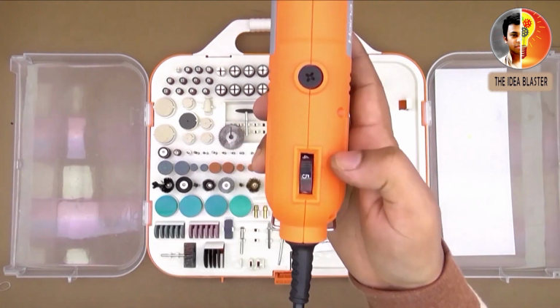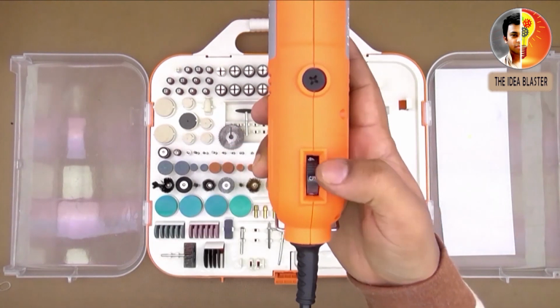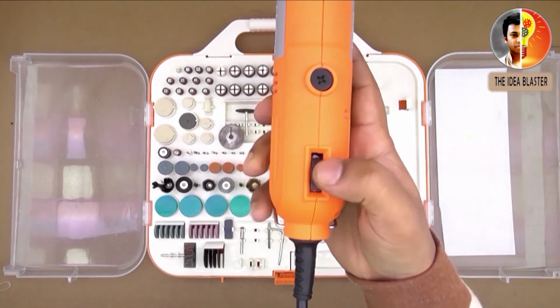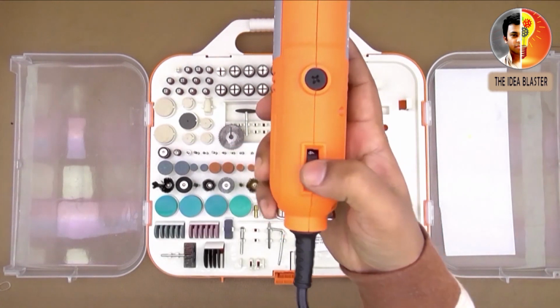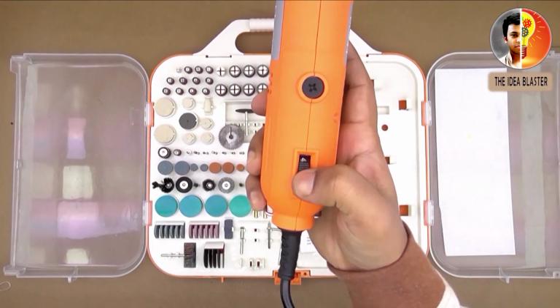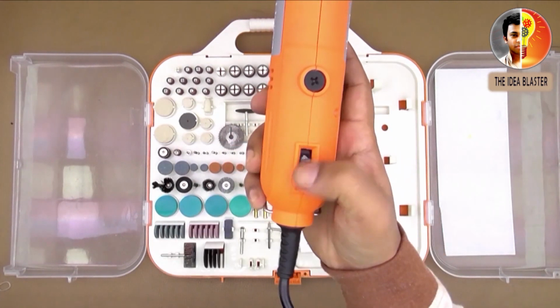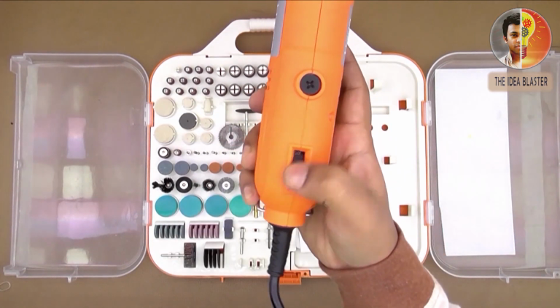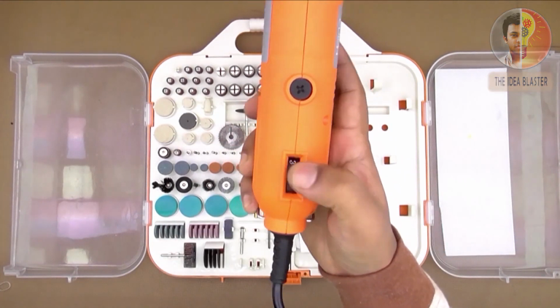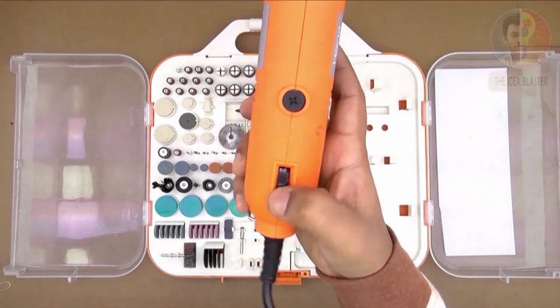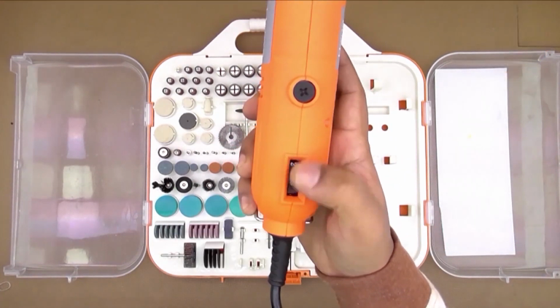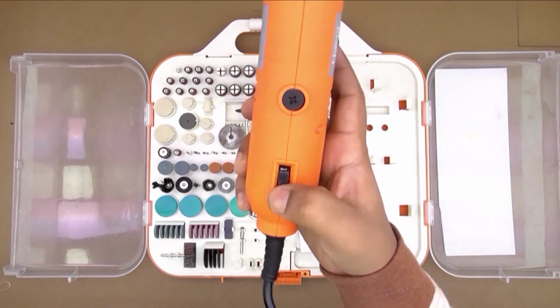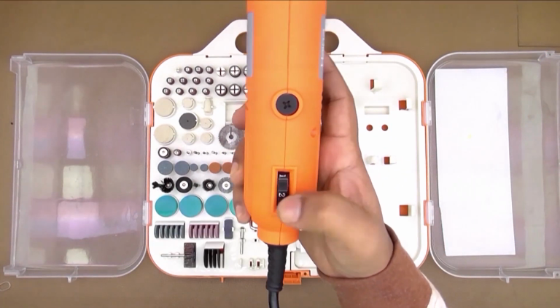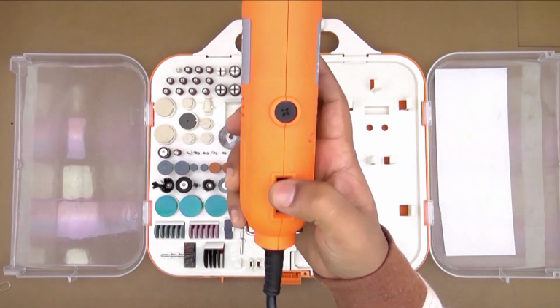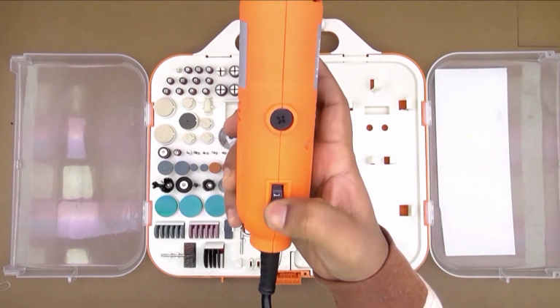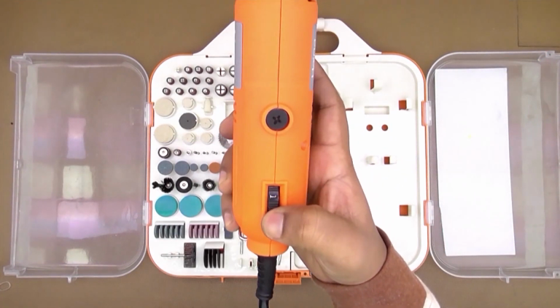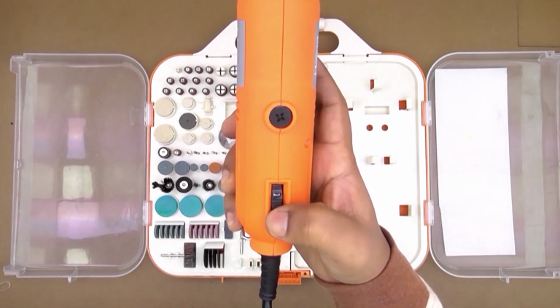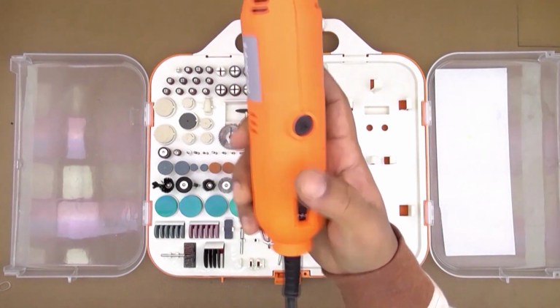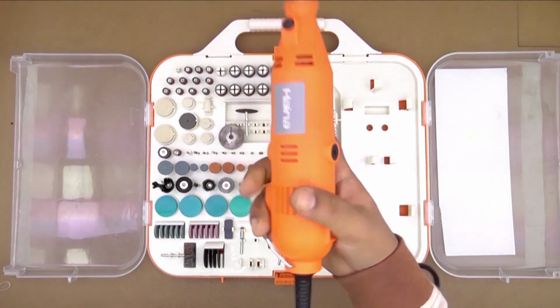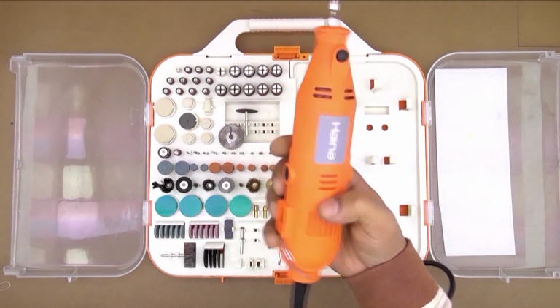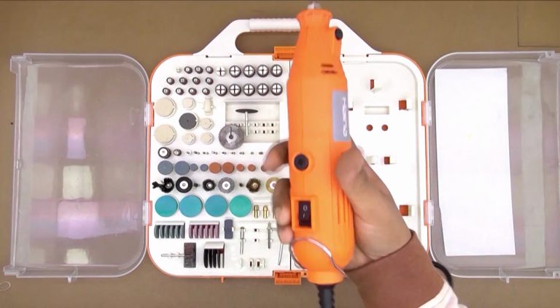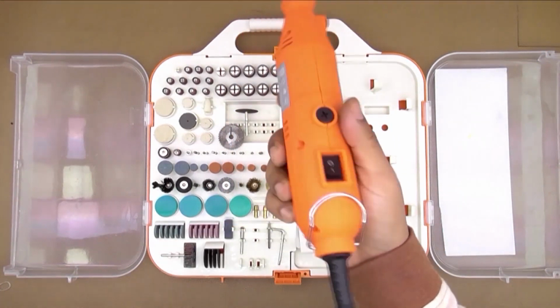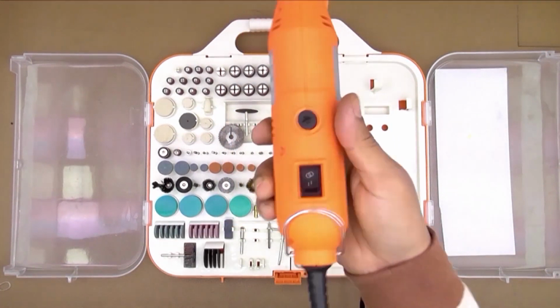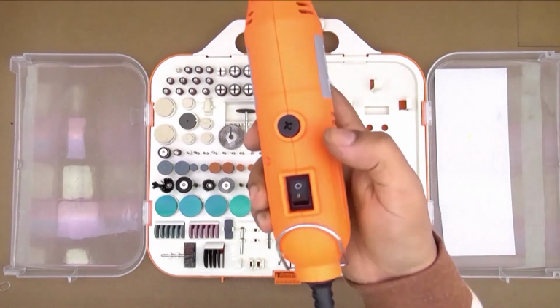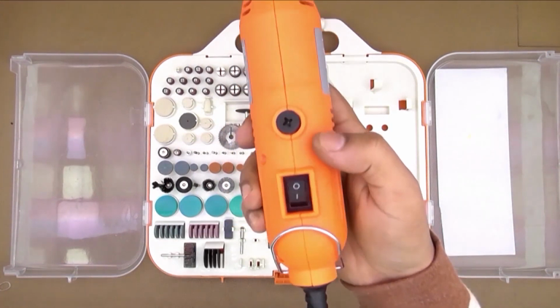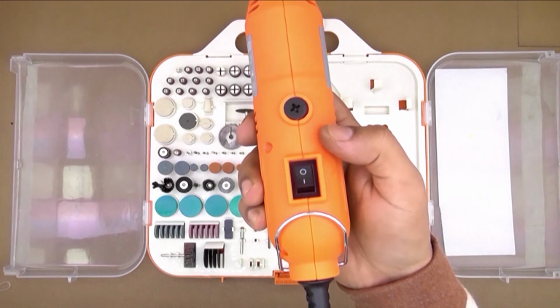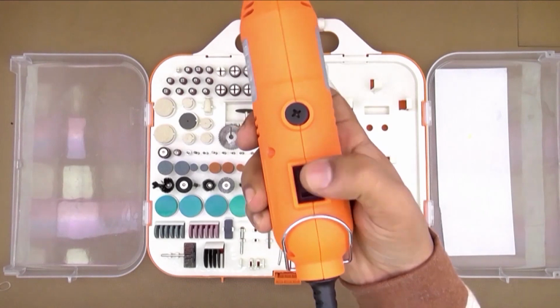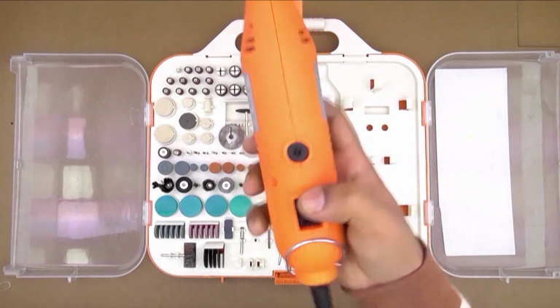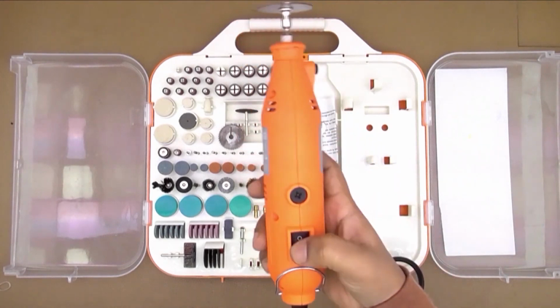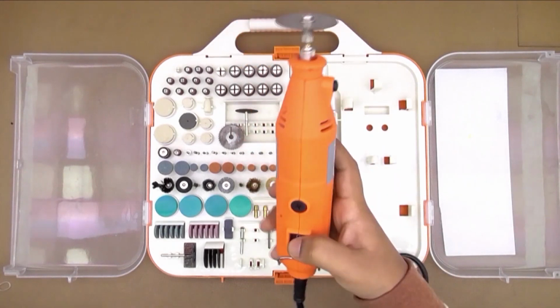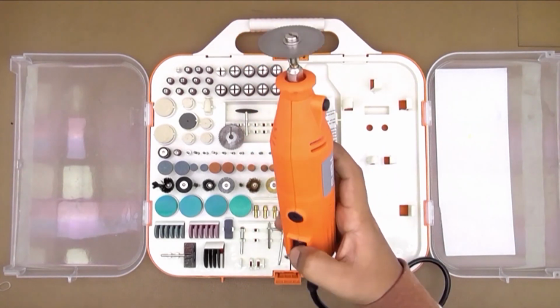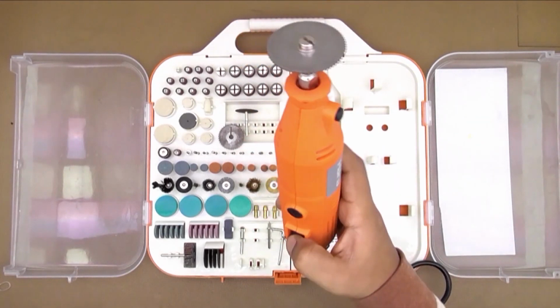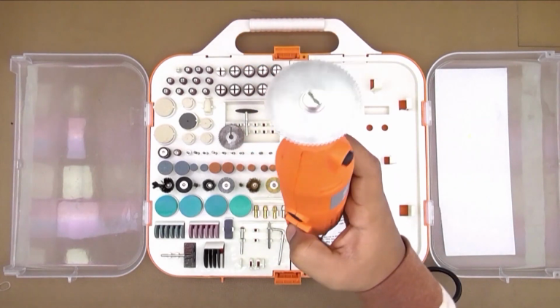Please use the minimum speed when using the saw blades. Otherwise you can get hurt.